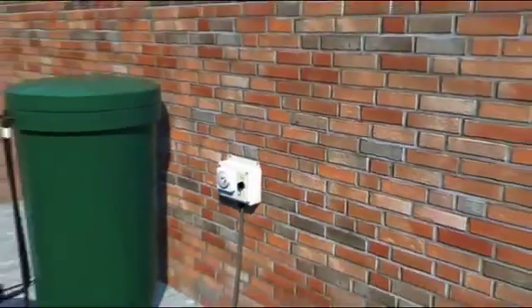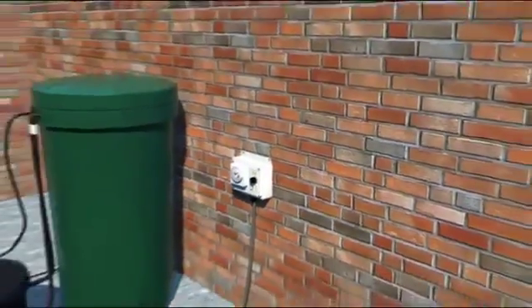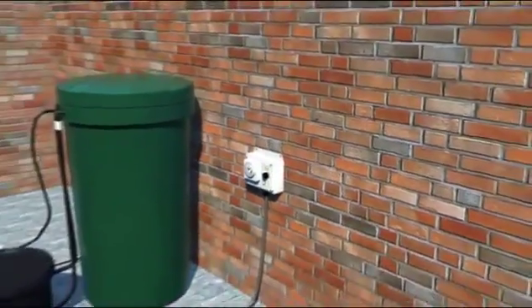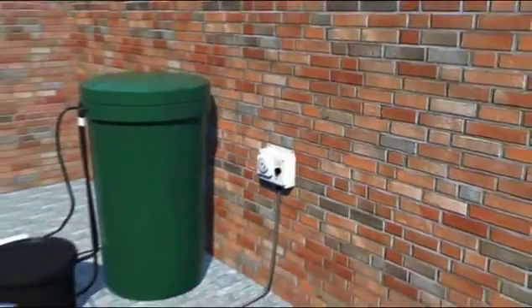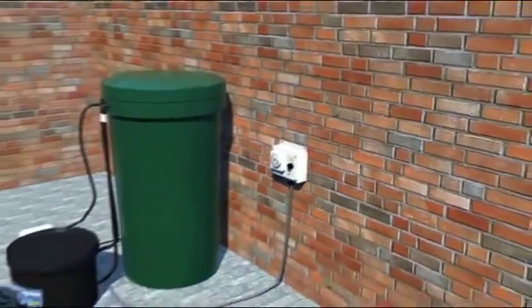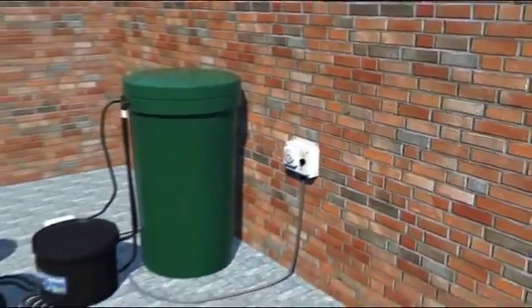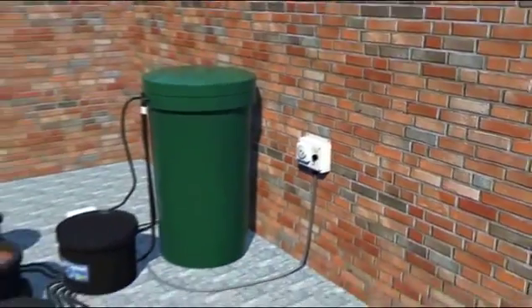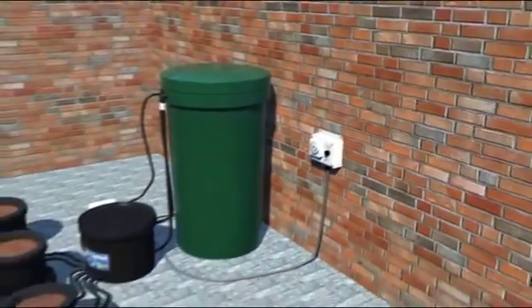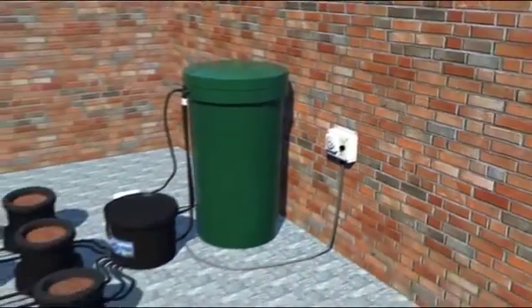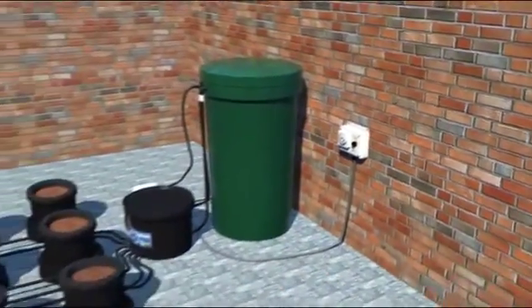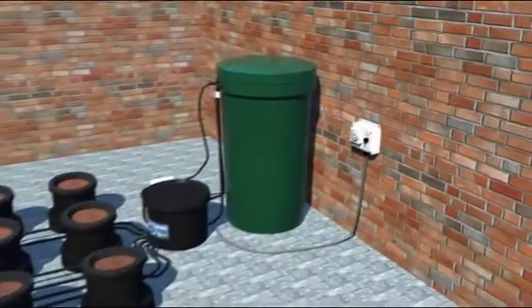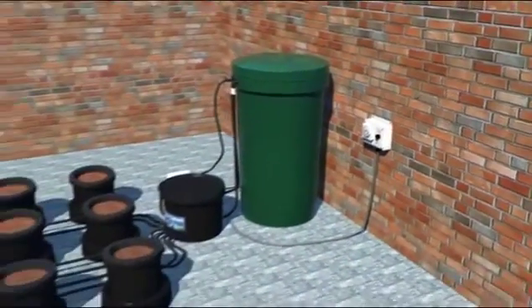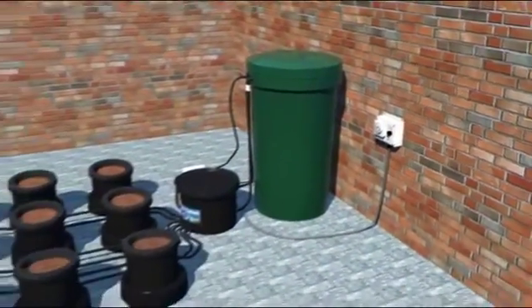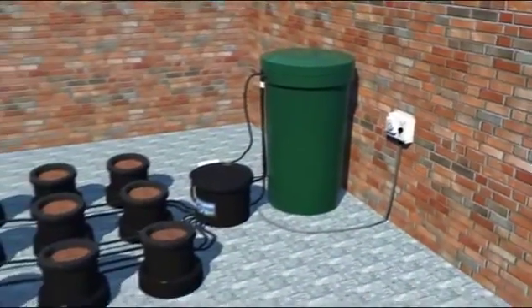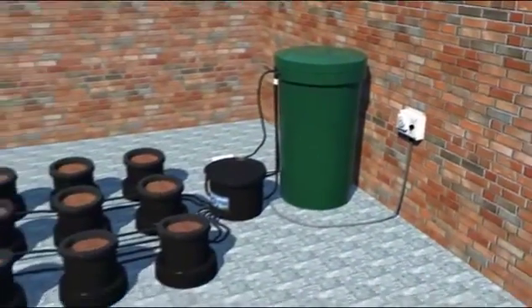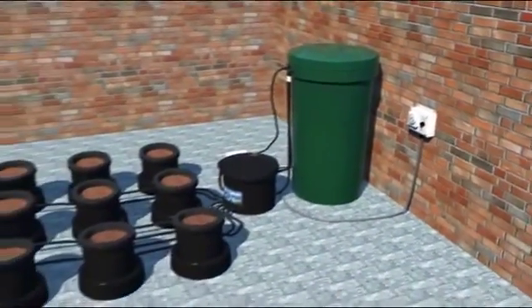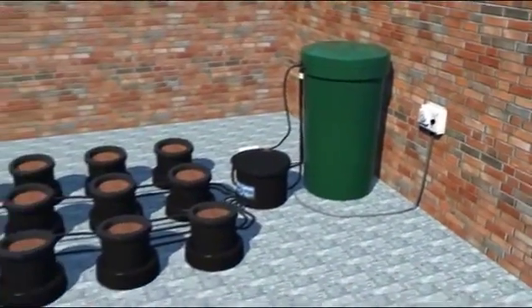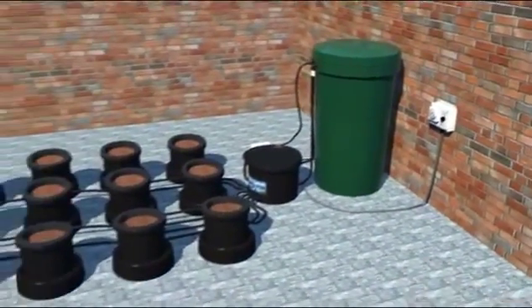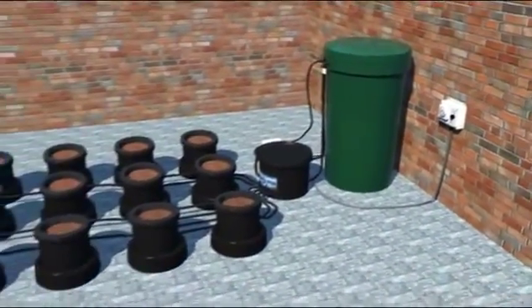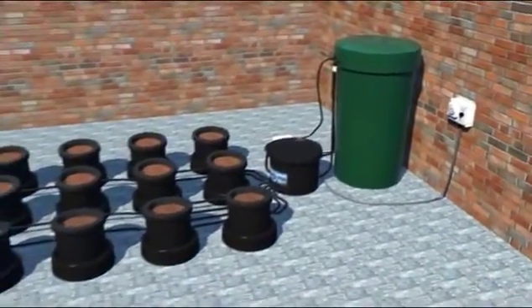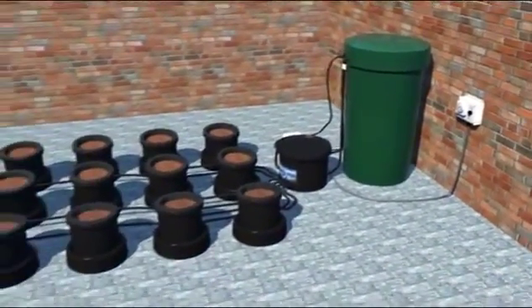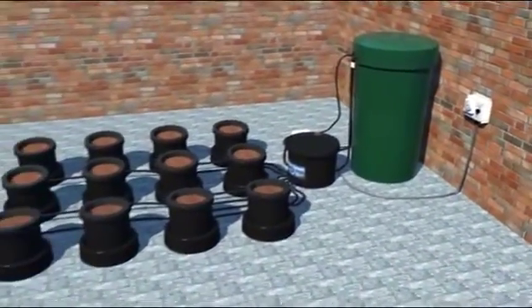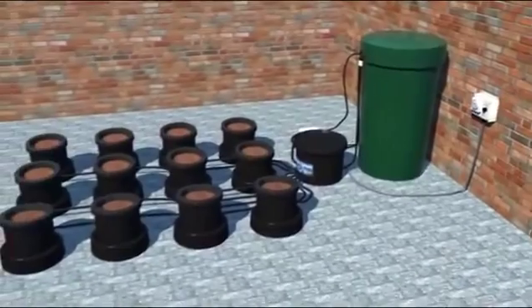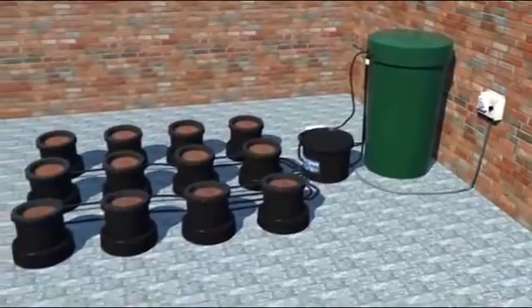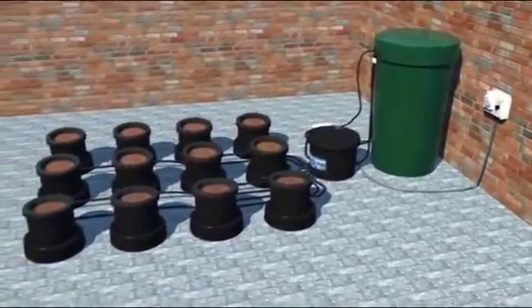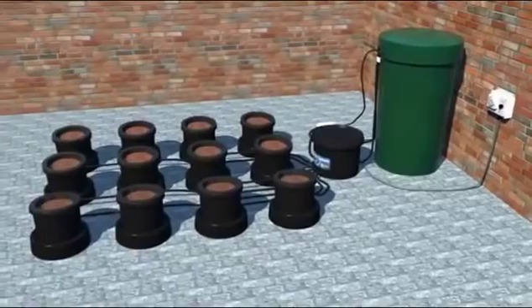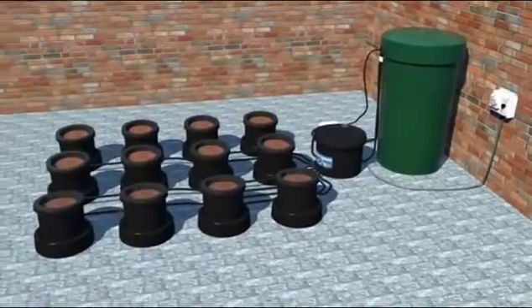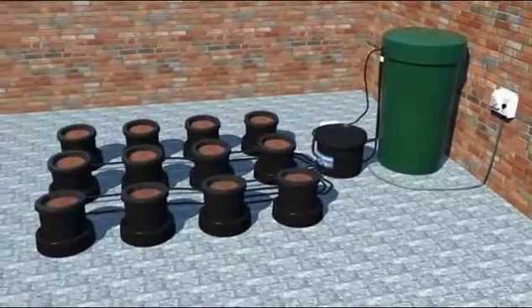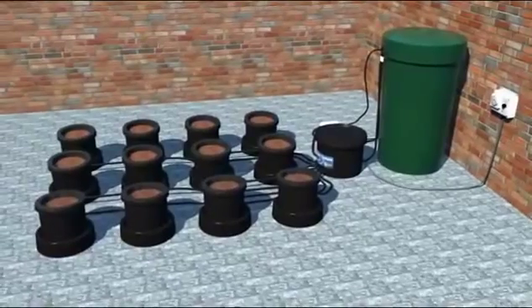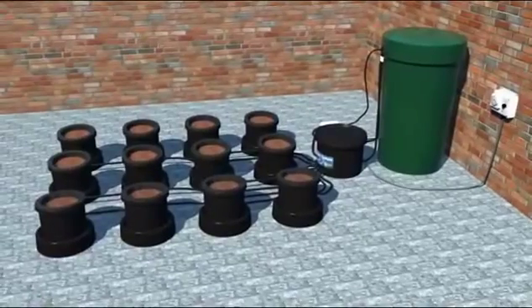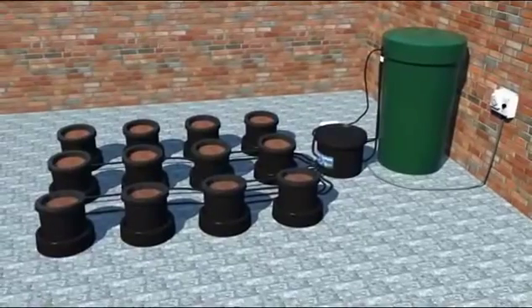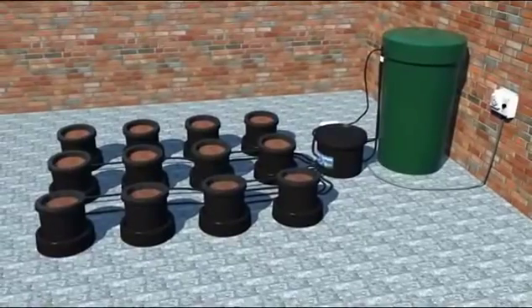Please go to the IWS Flood and Drain System in Action to see how the system works. Thank you.